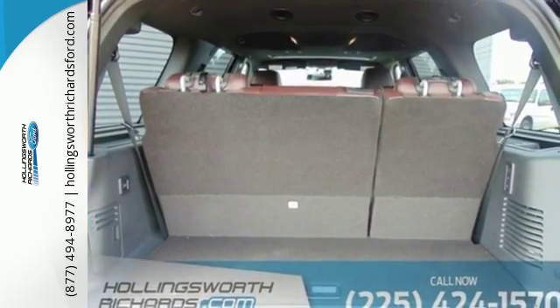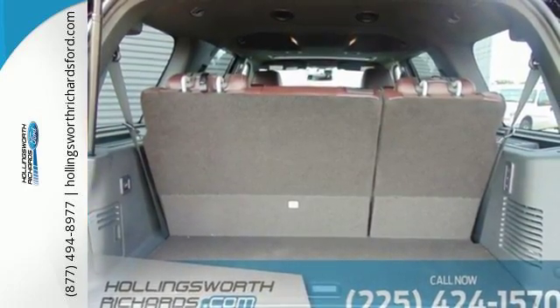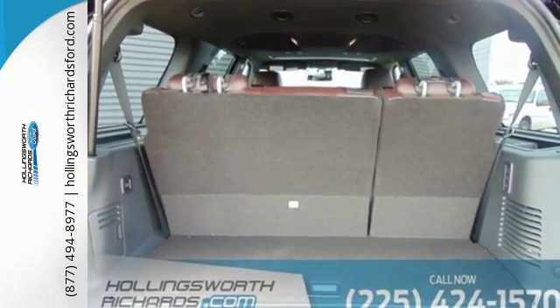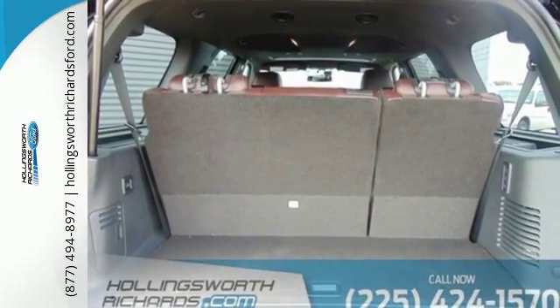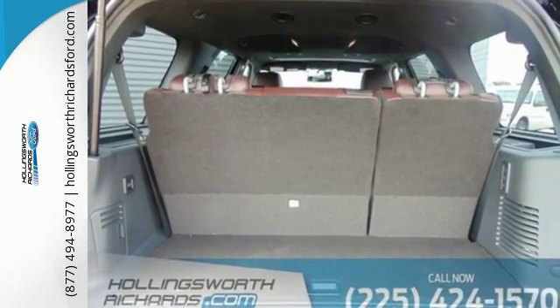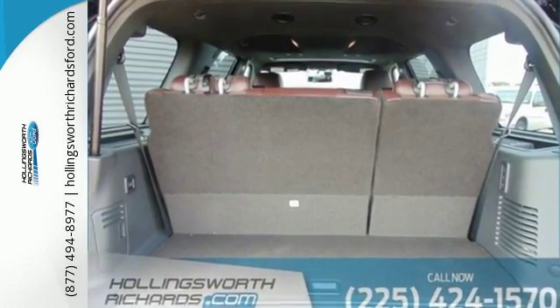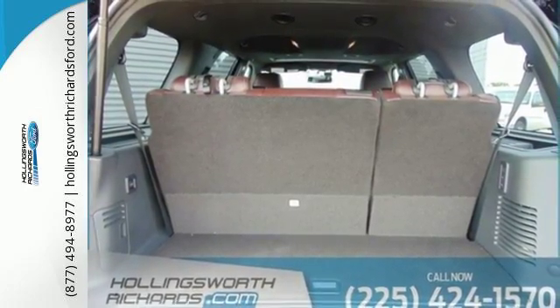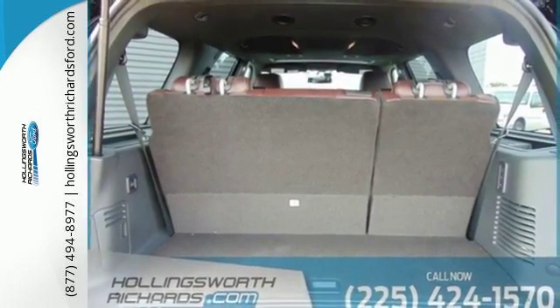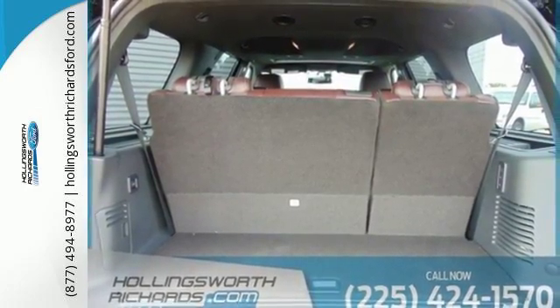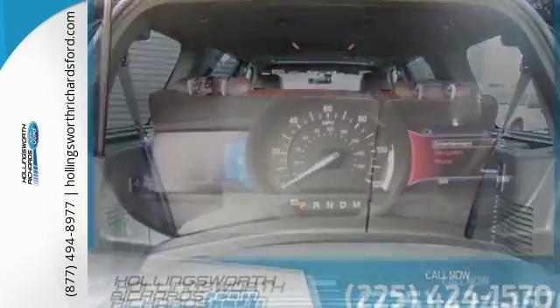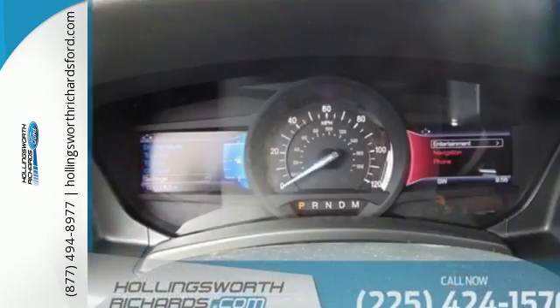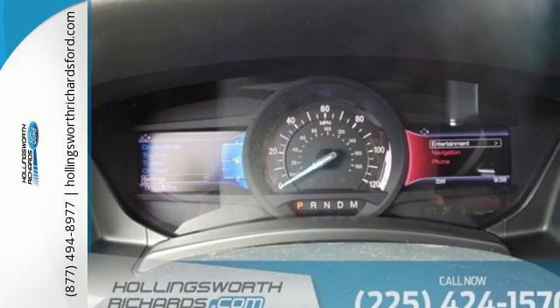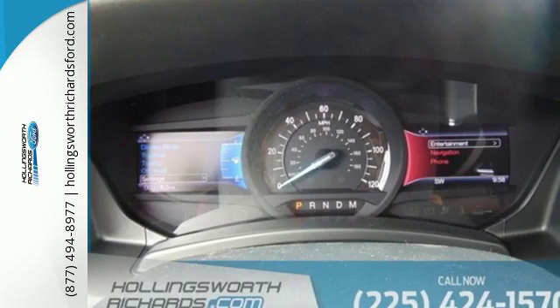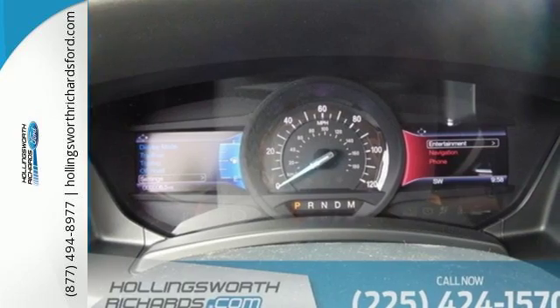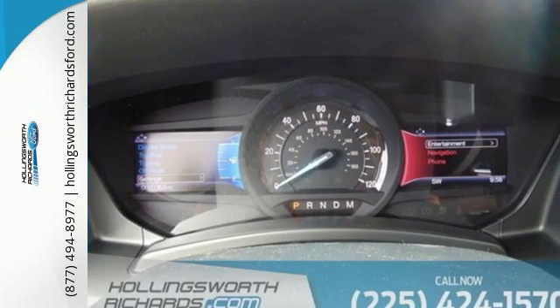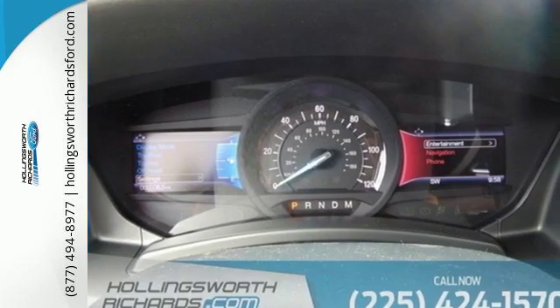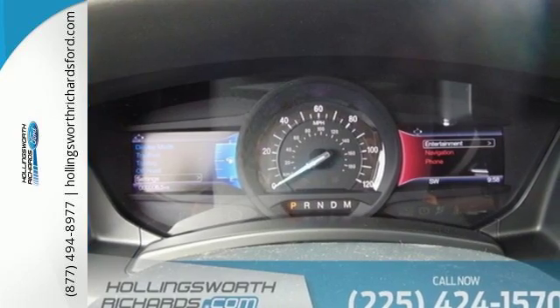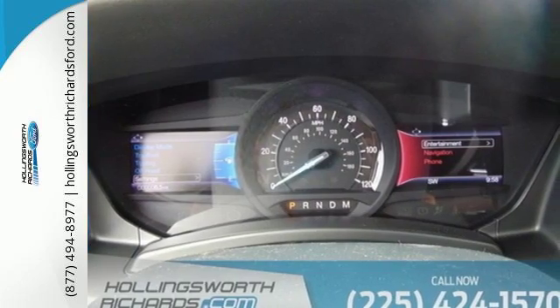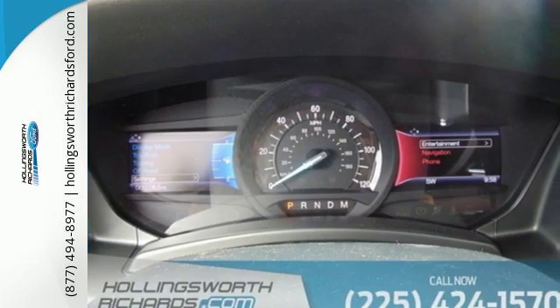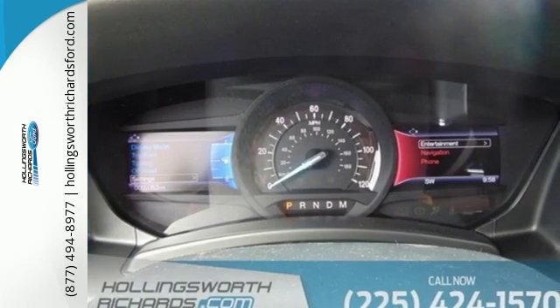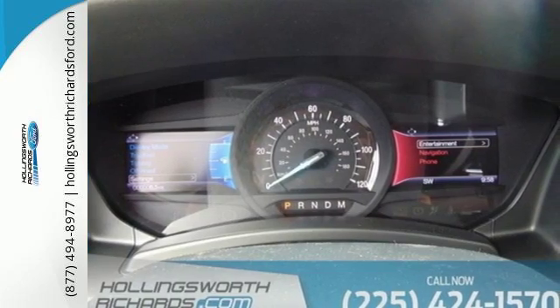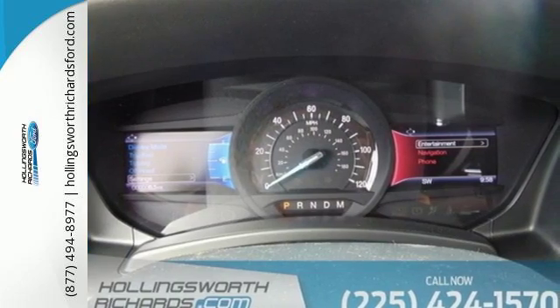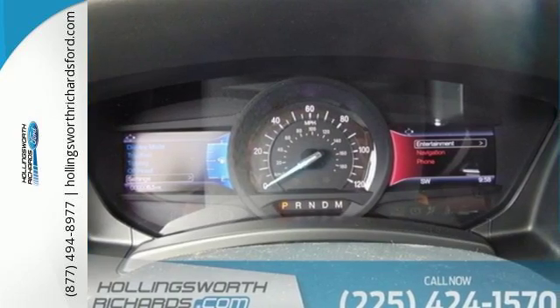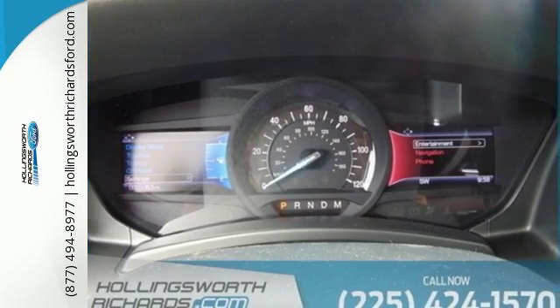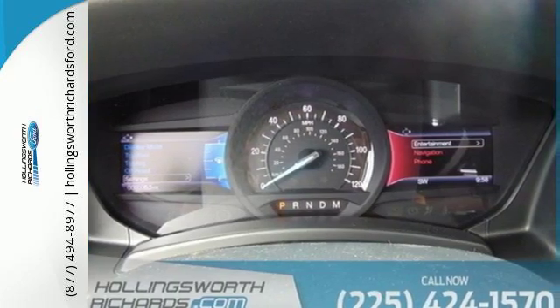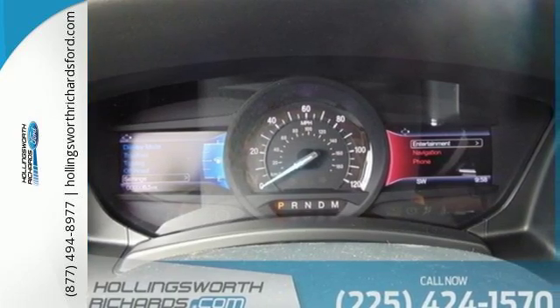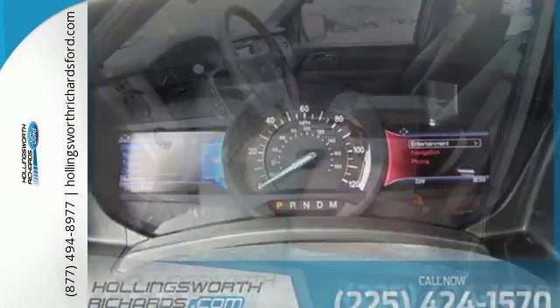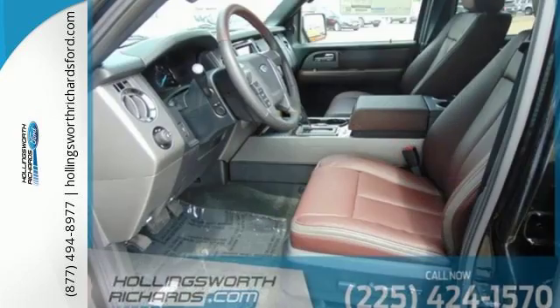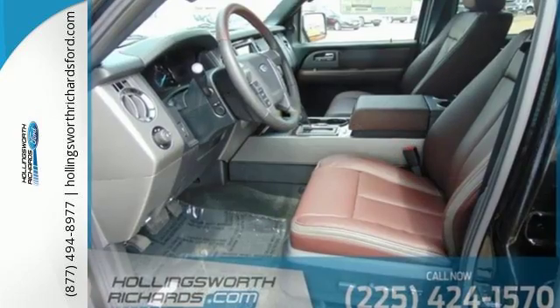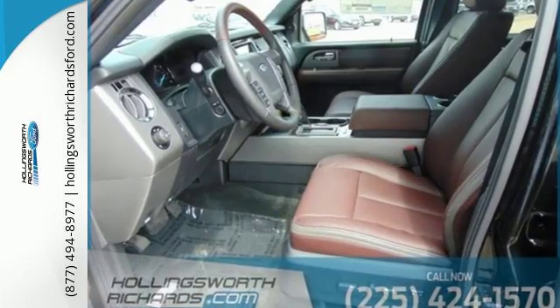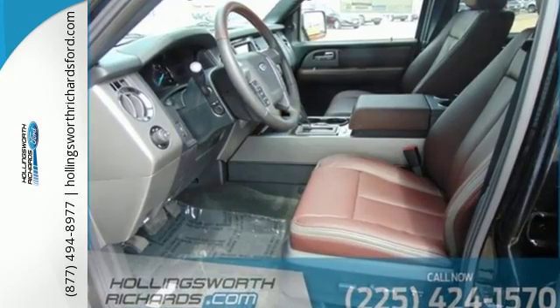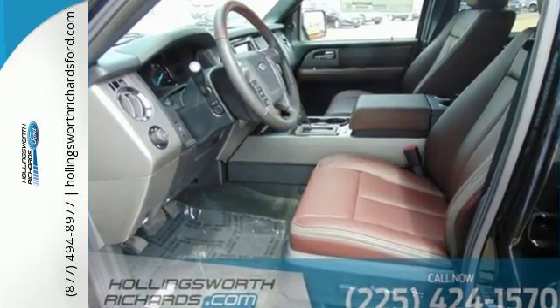With advanced track with roll stability control, safety canopy system, and SOS post-crash alert system, it's no wonder why you feel safe.